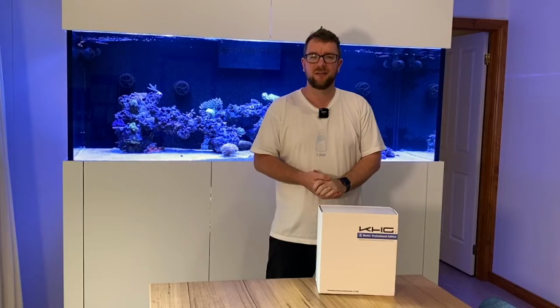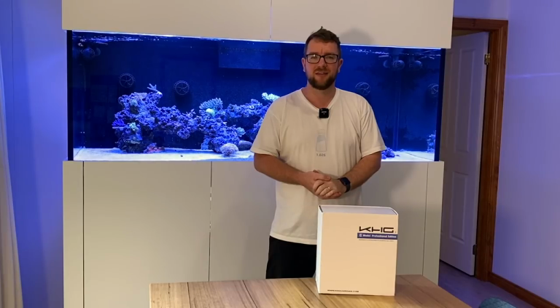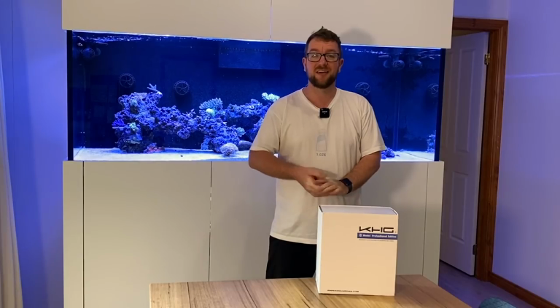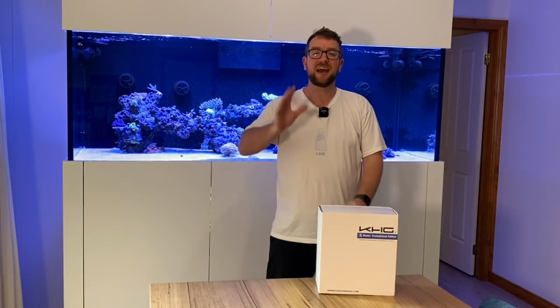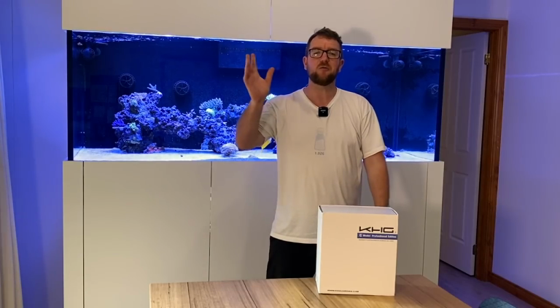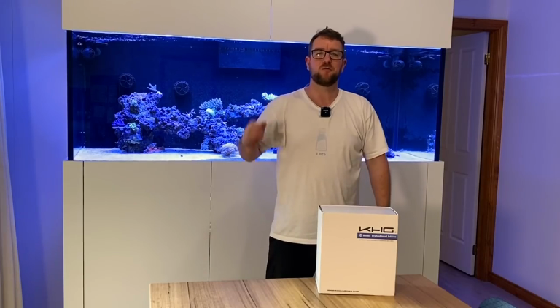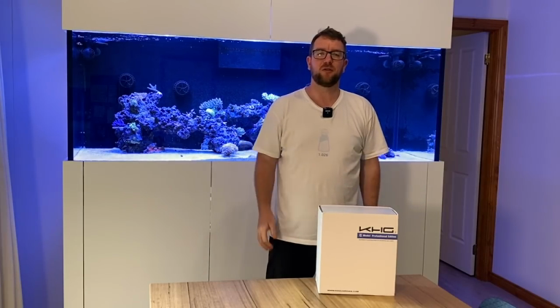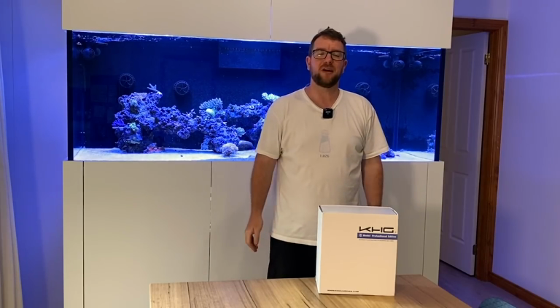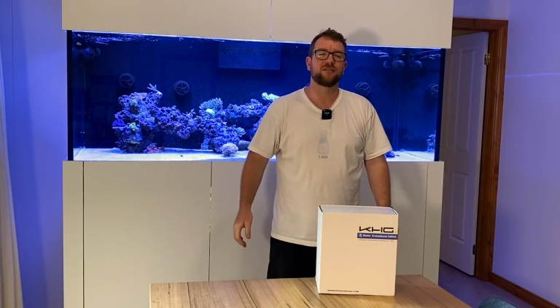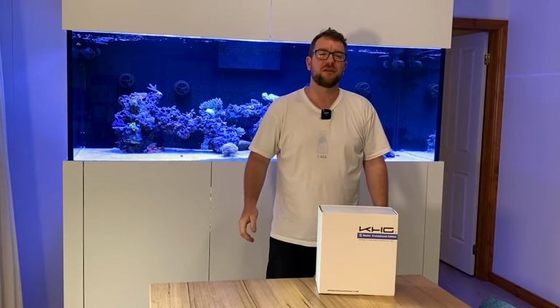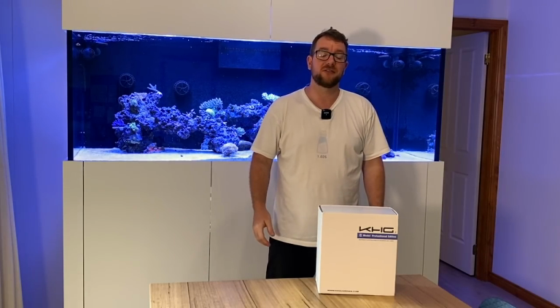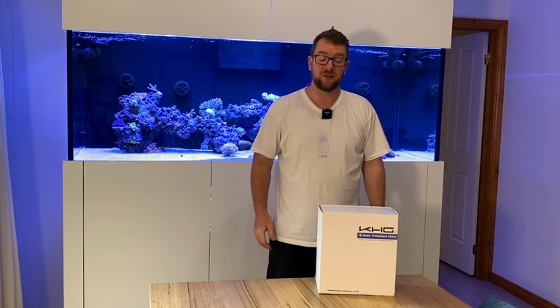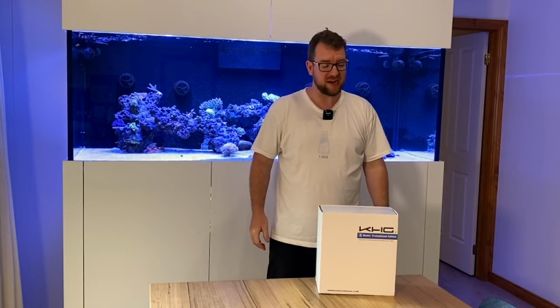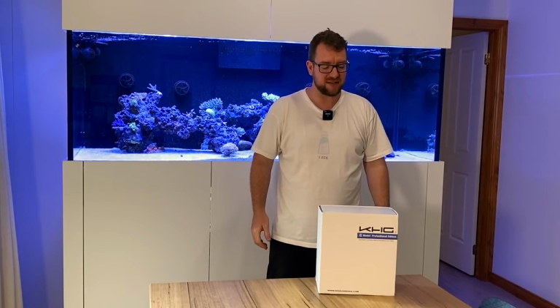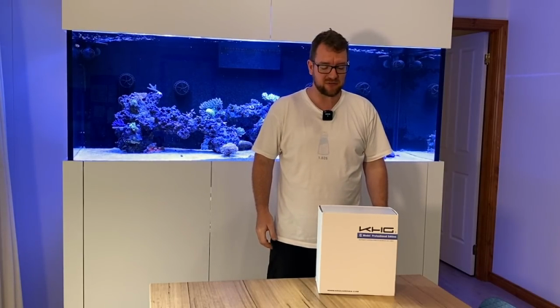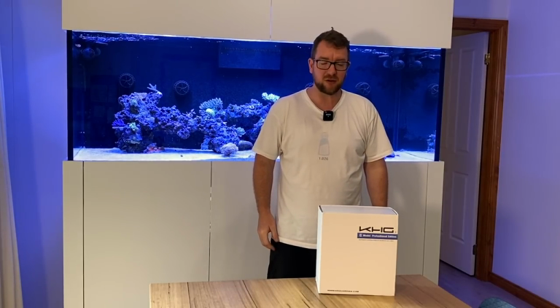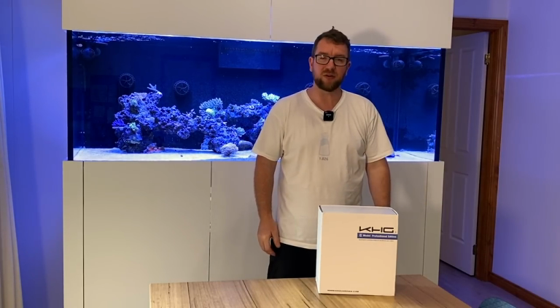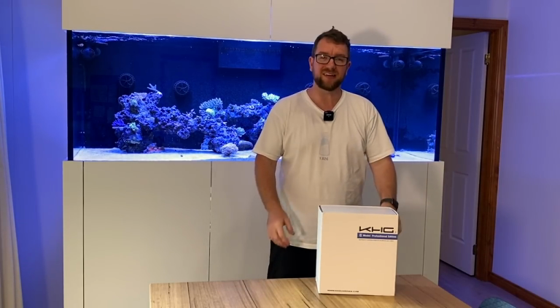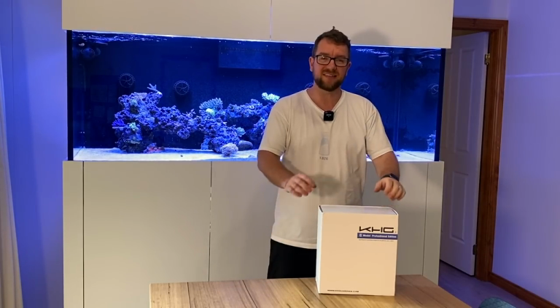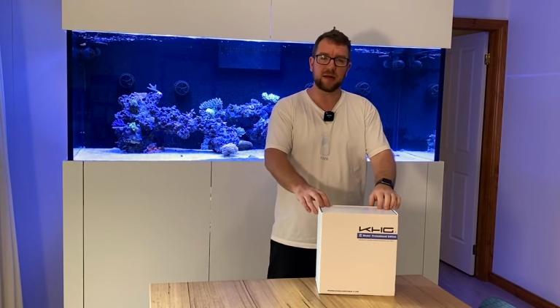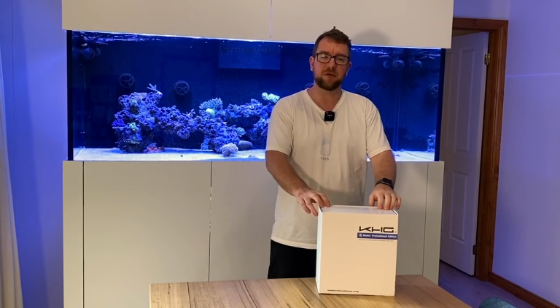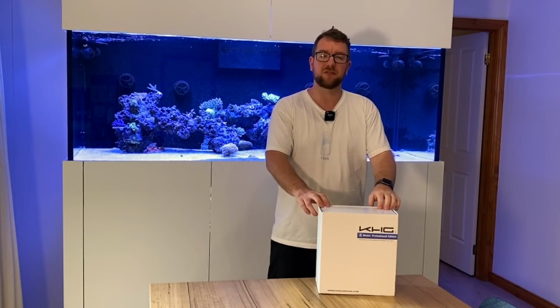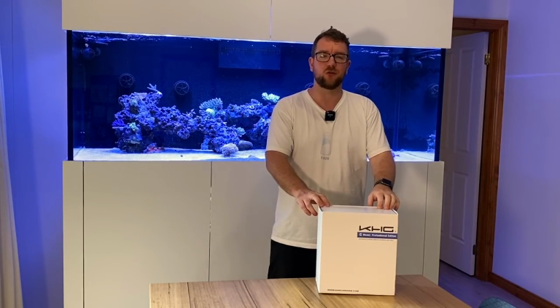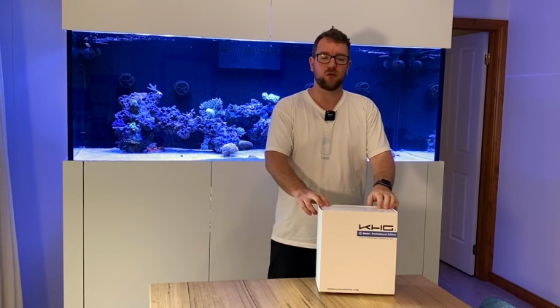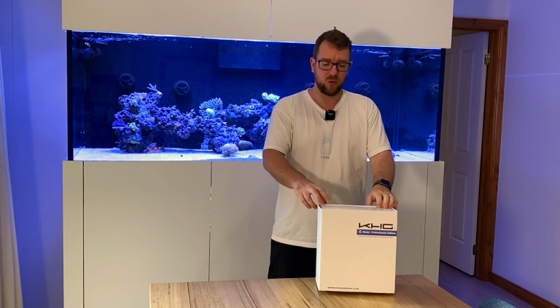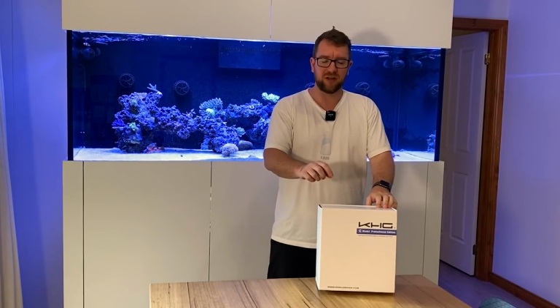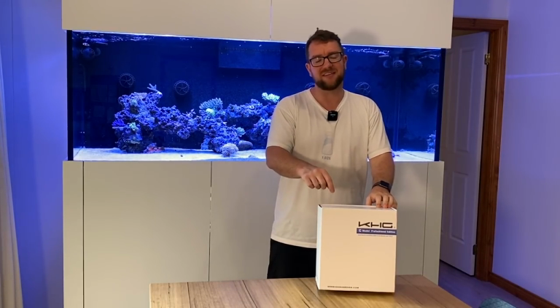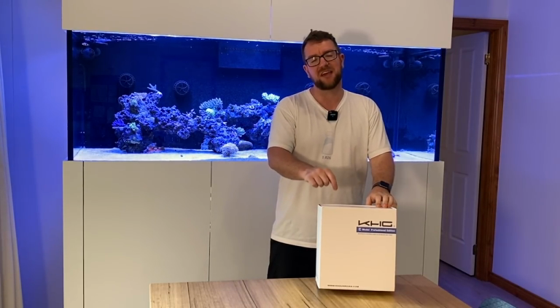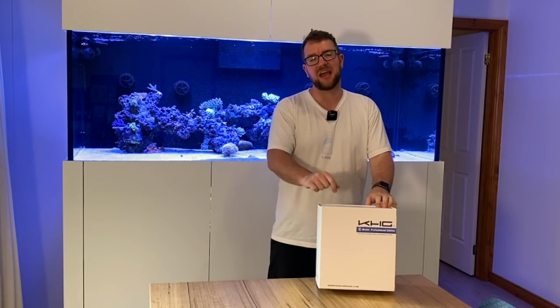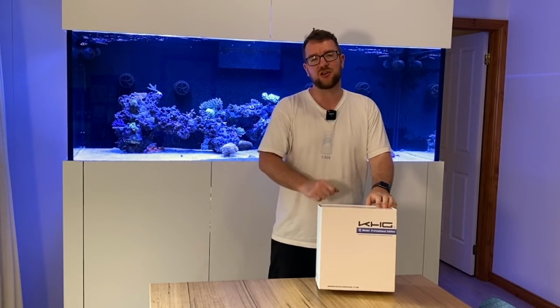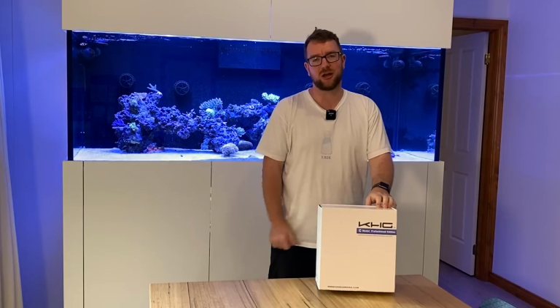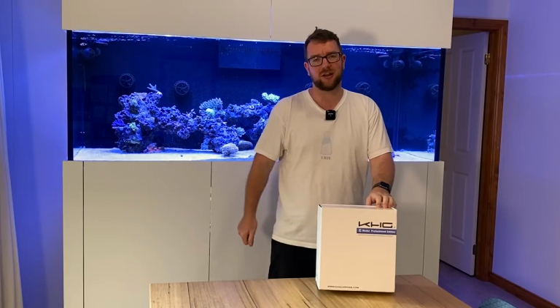Hey all, welcome to Parker's Reefs. In today's episode we're going to set up and install one of these KH Guardians.